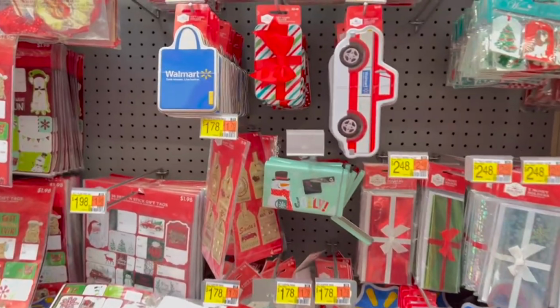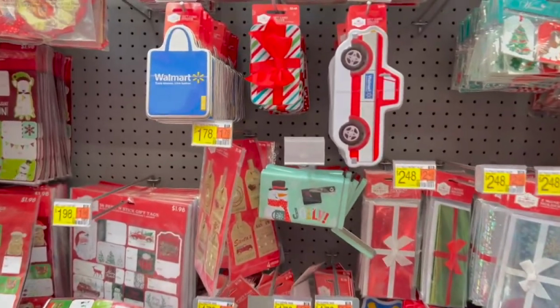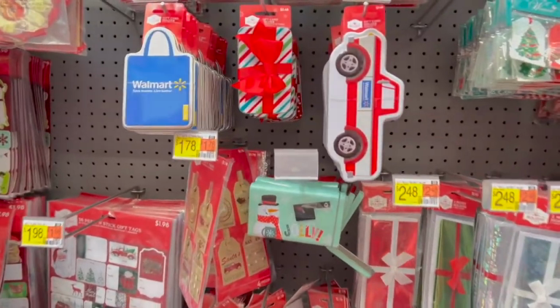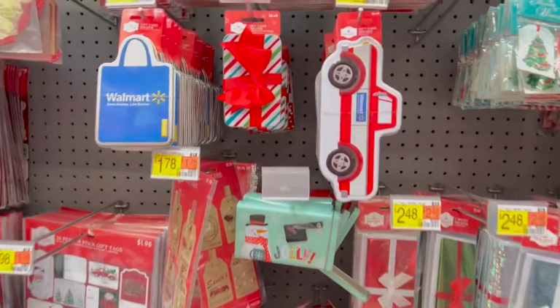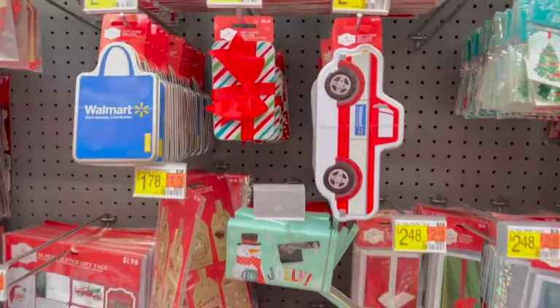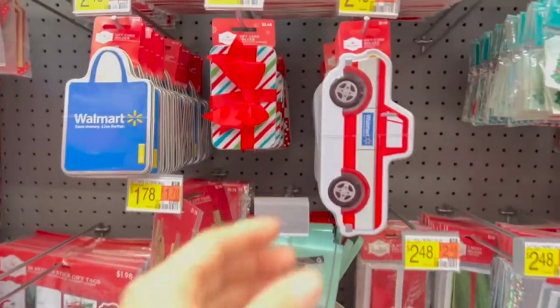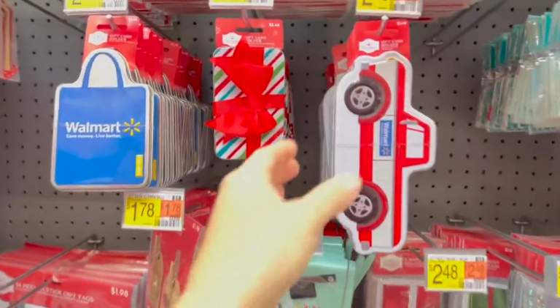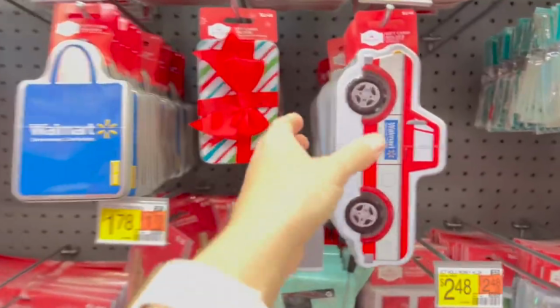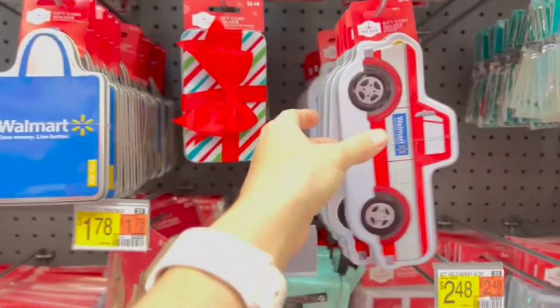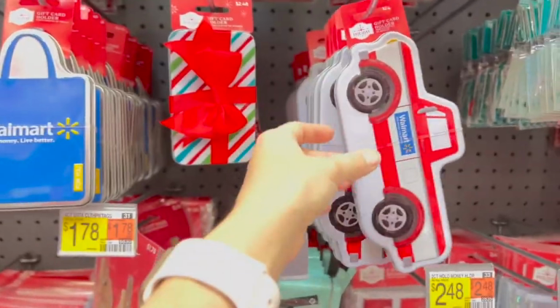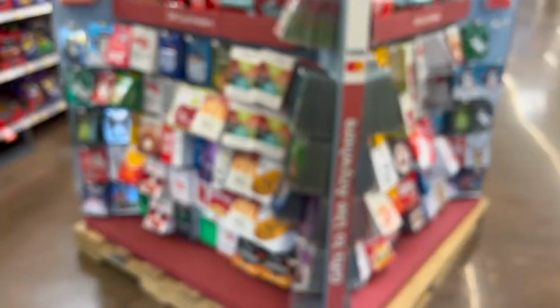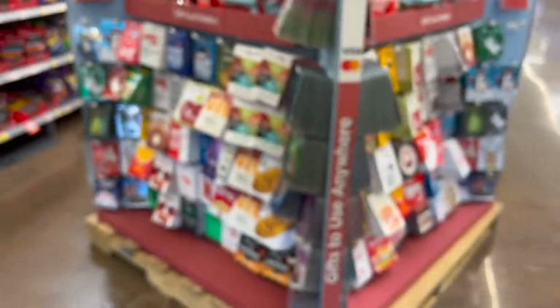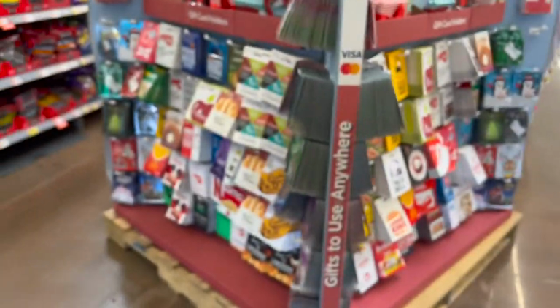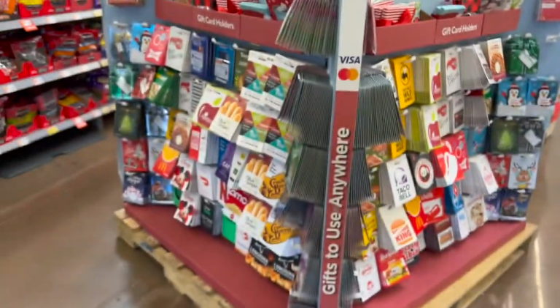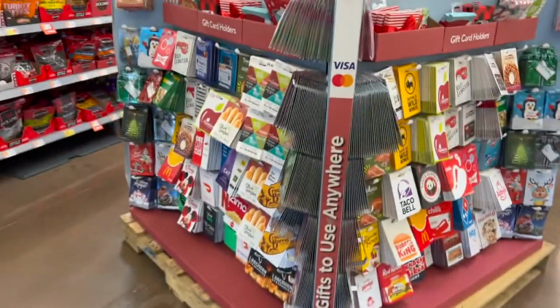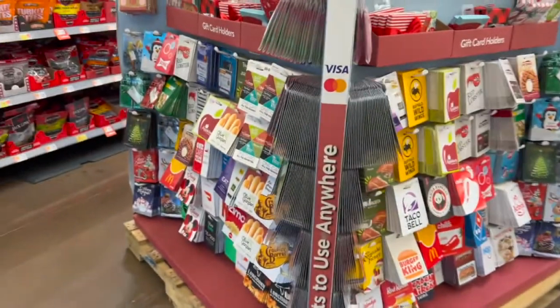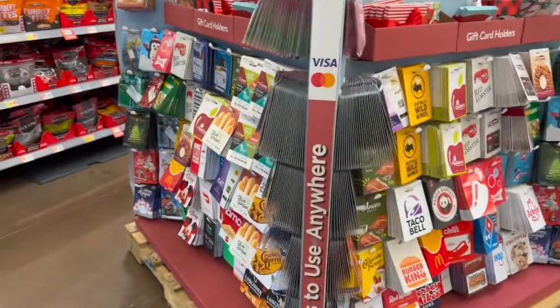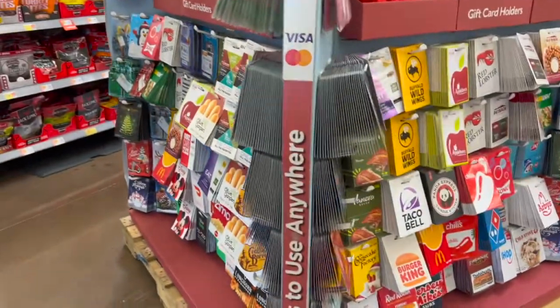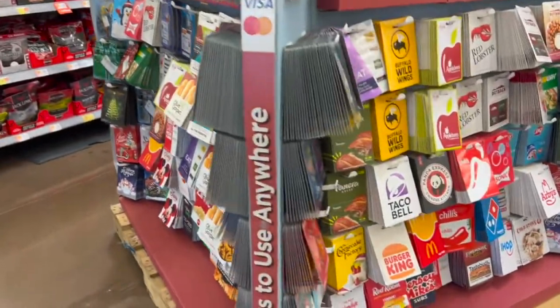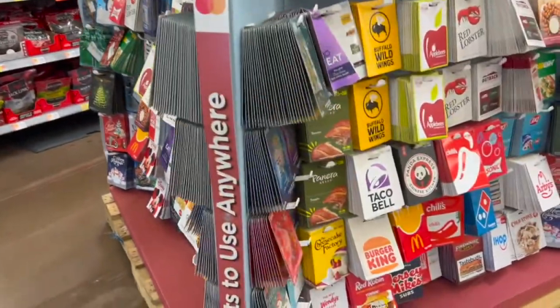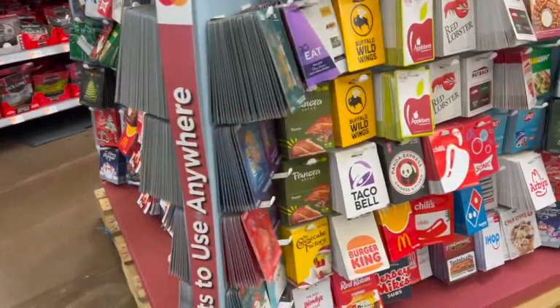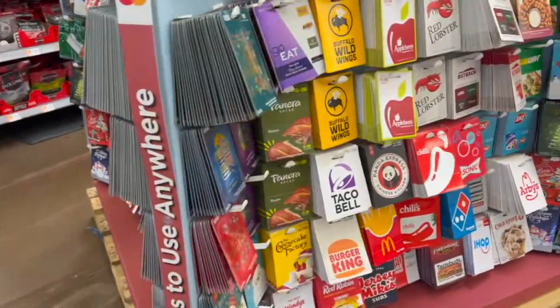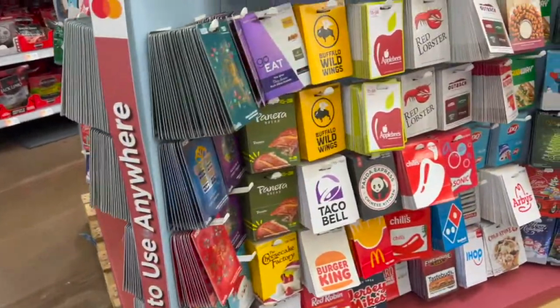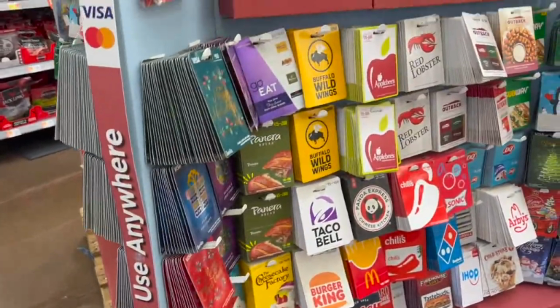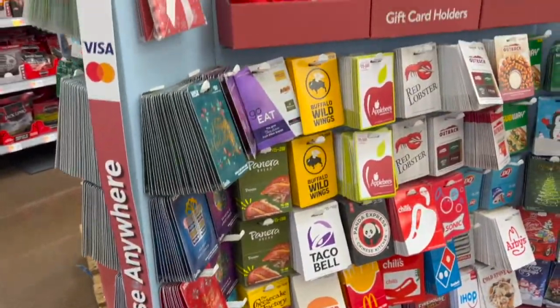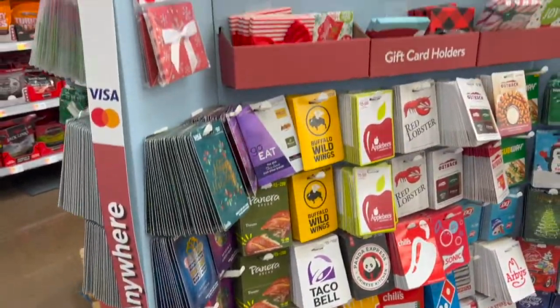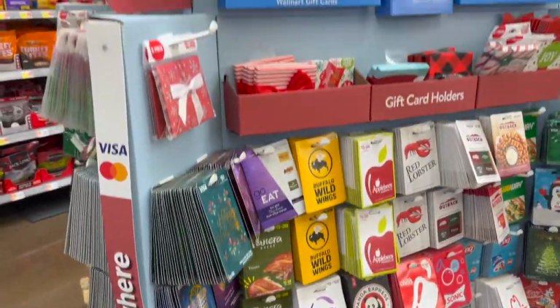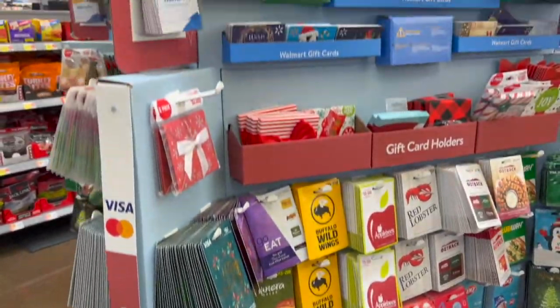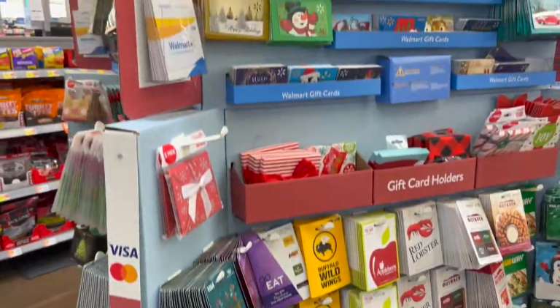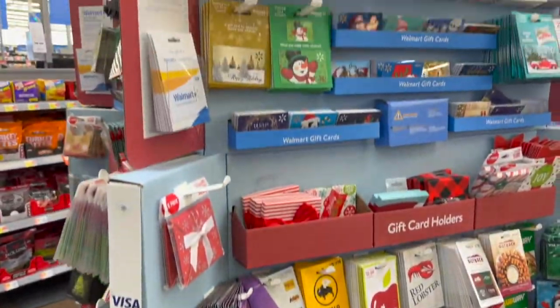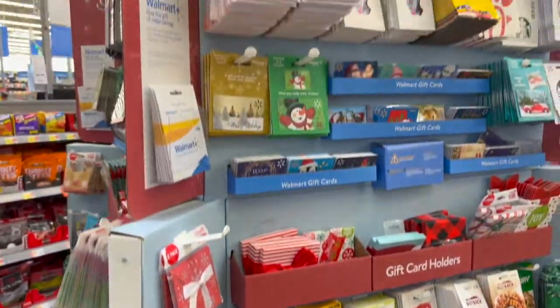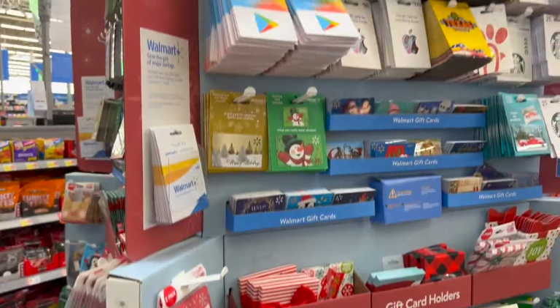Rechargeable toothbrushes are another fun option. And don't forget there's nothing wrong with a good old gift card — options like Starbucks, Target, UberEats, or the standard Visa are really fun.